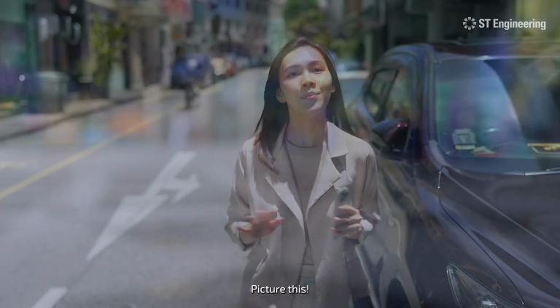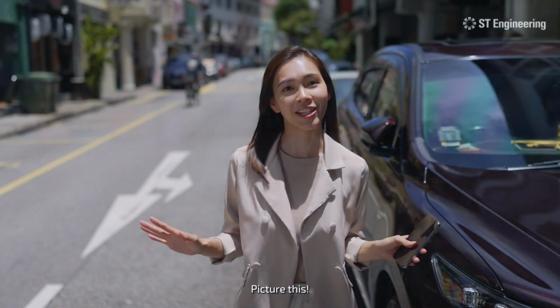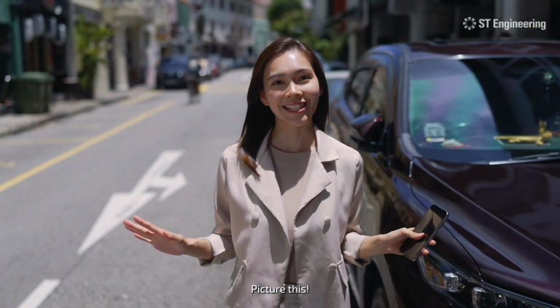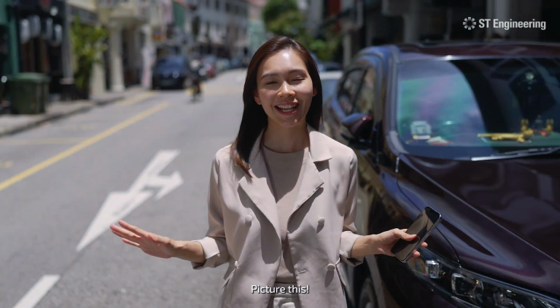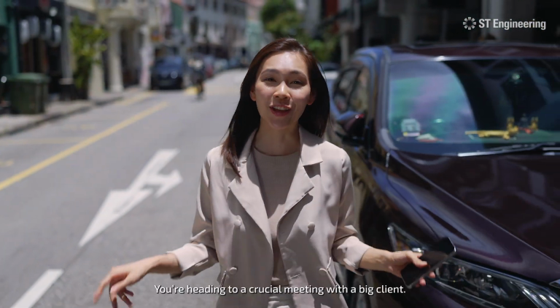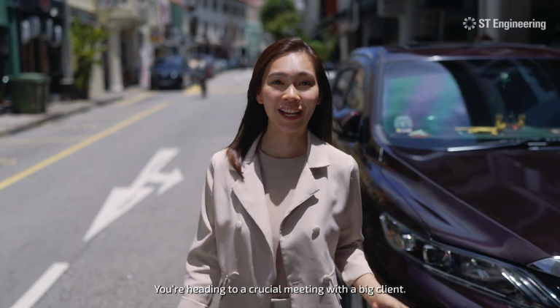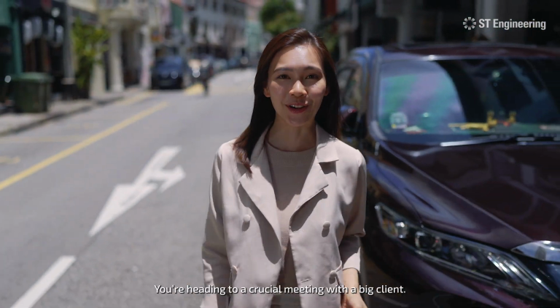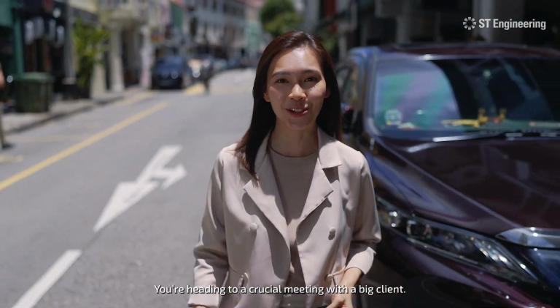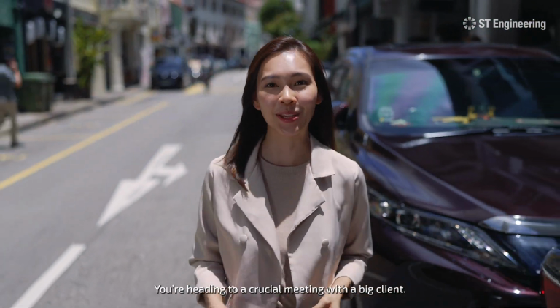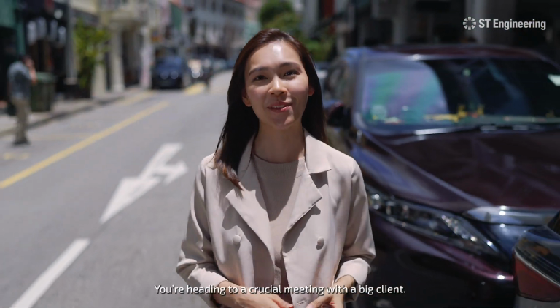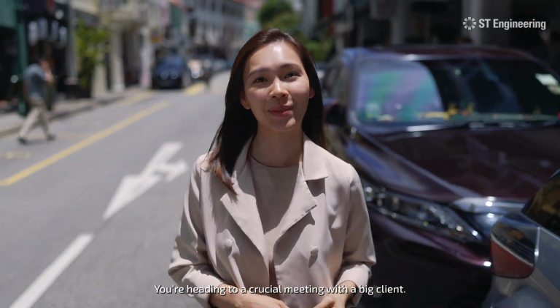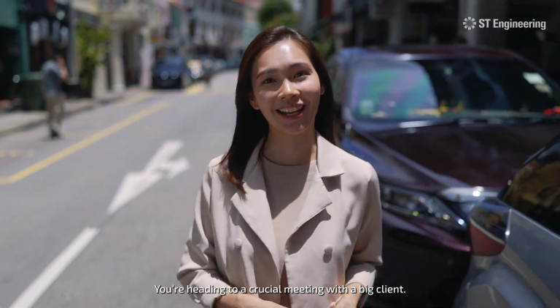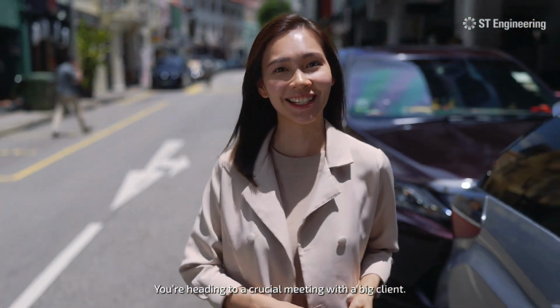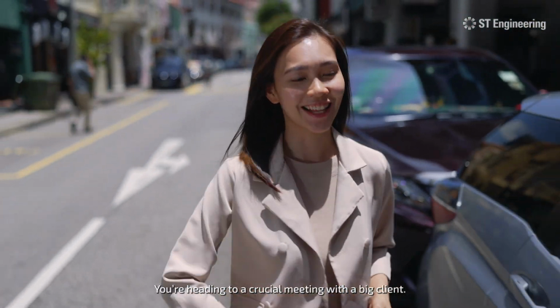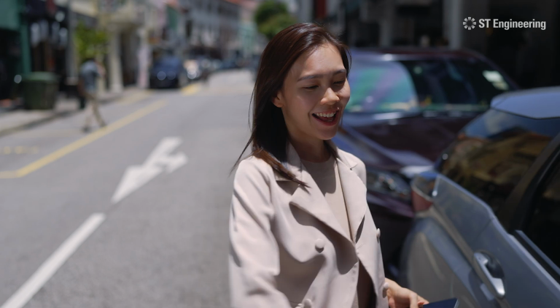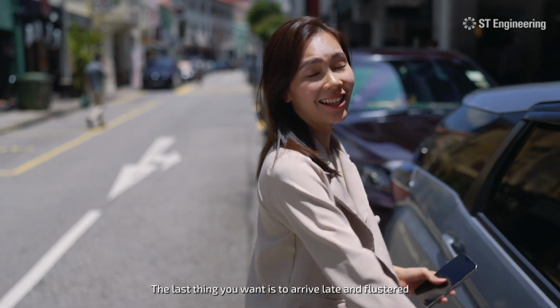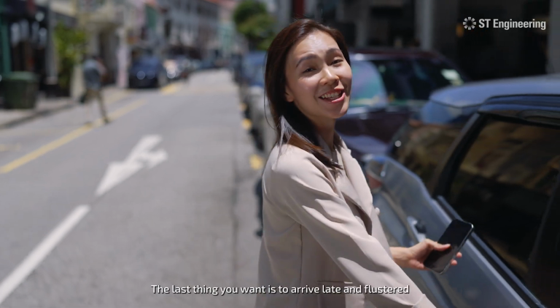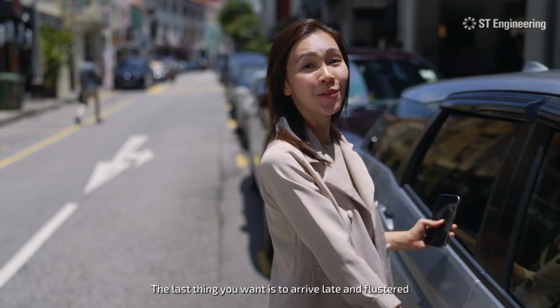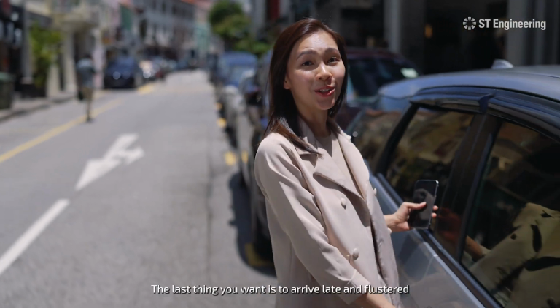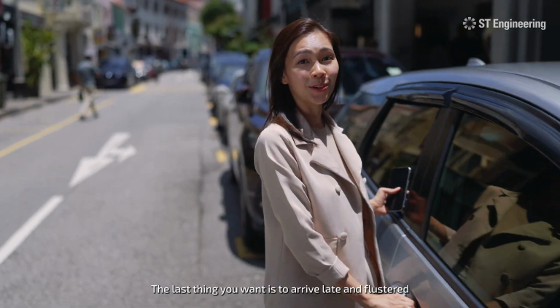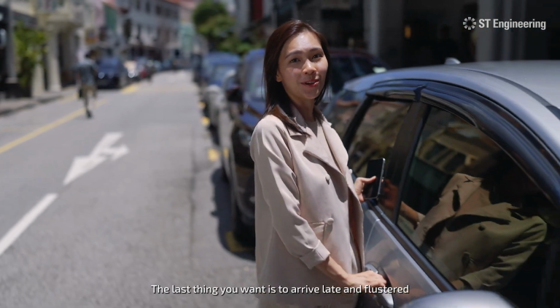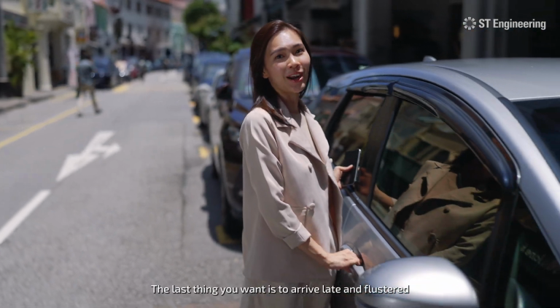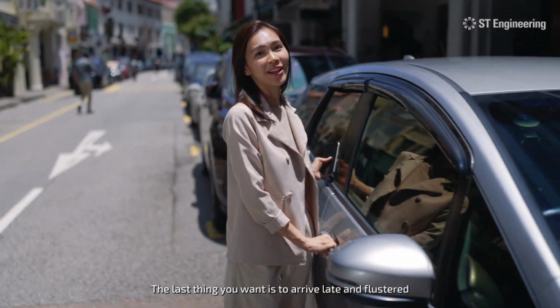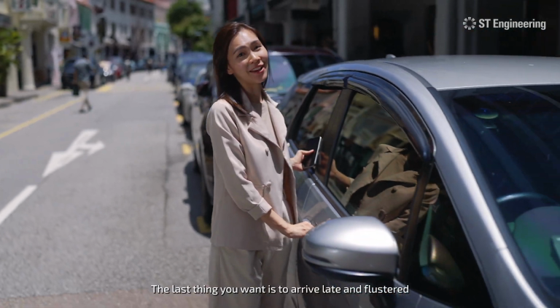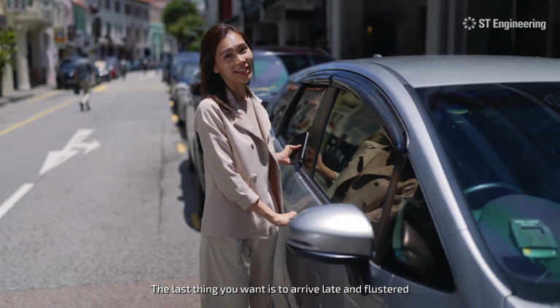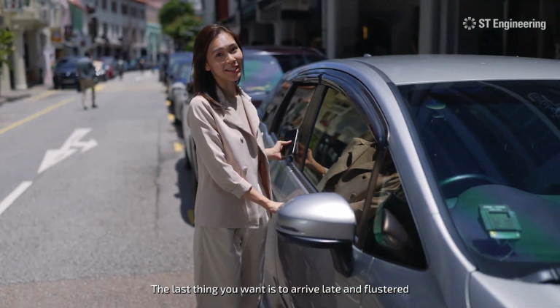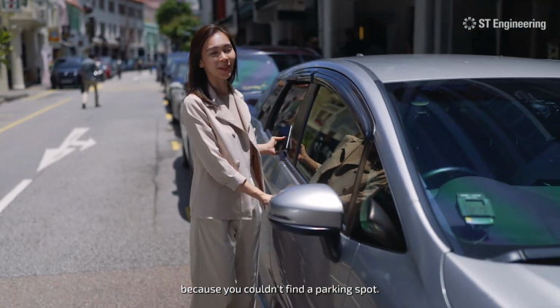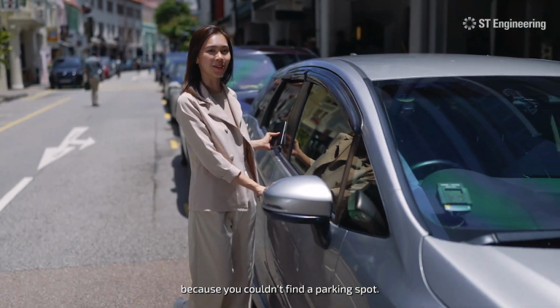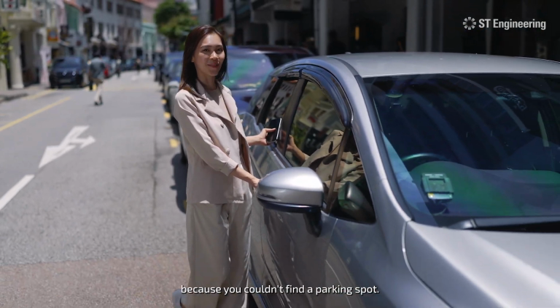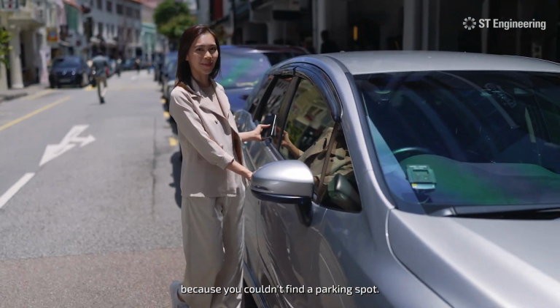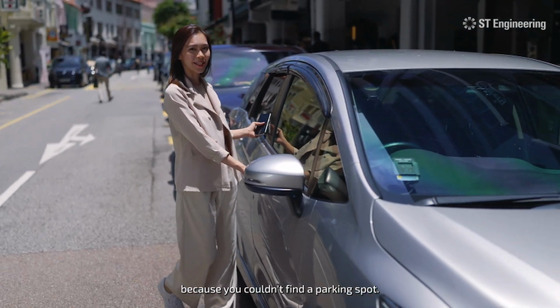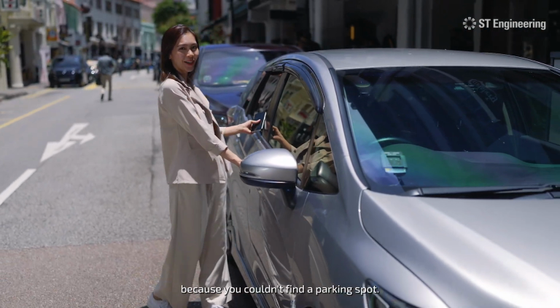Picture this — you're heading to a crucial meeting with a big client. The last thing you want to do is to arrive late and flustered because you couldn't find a parking spot.